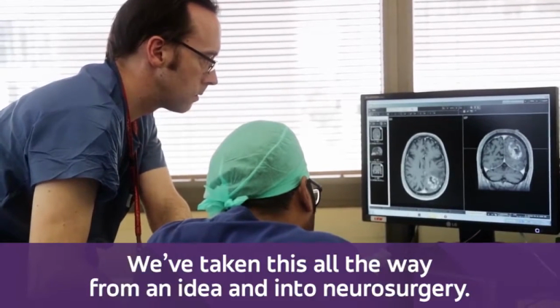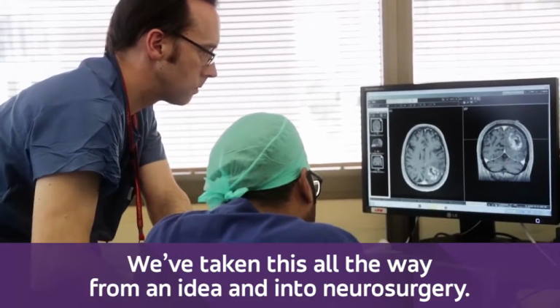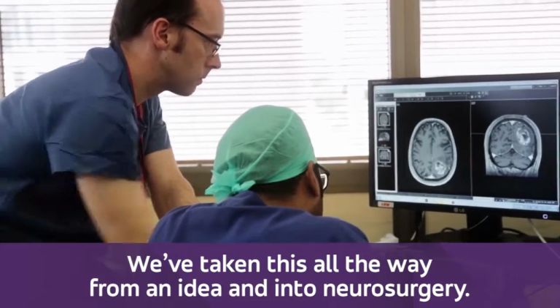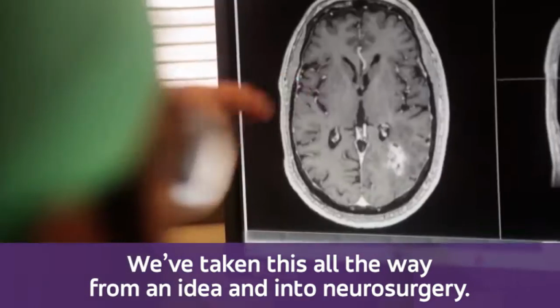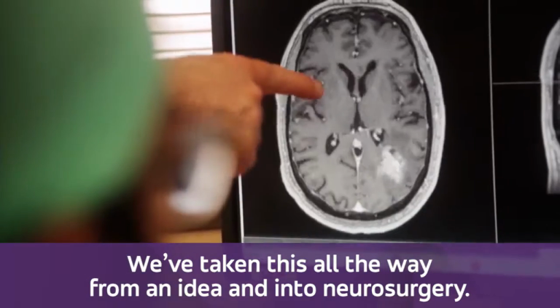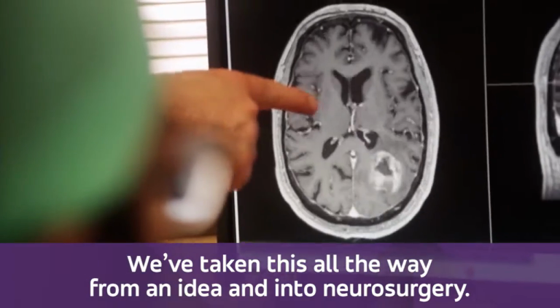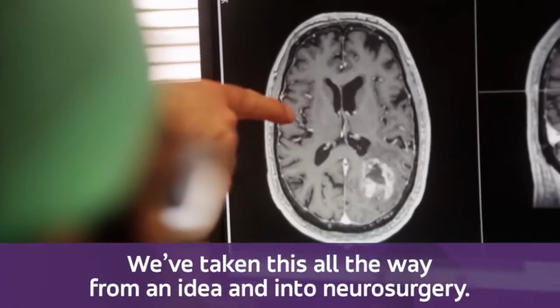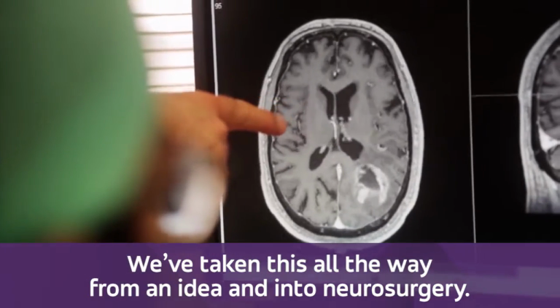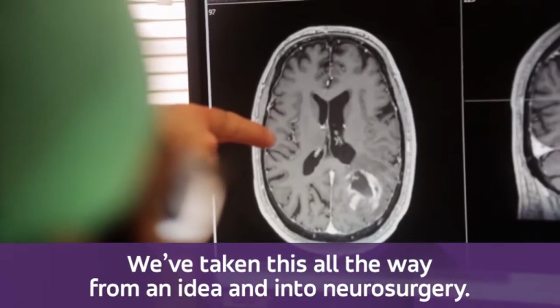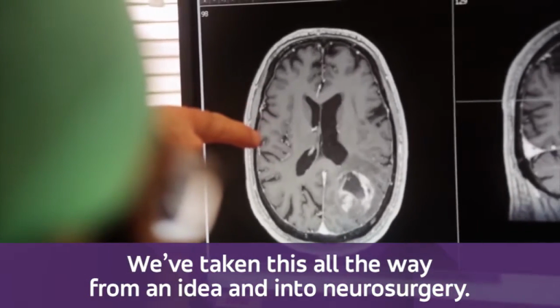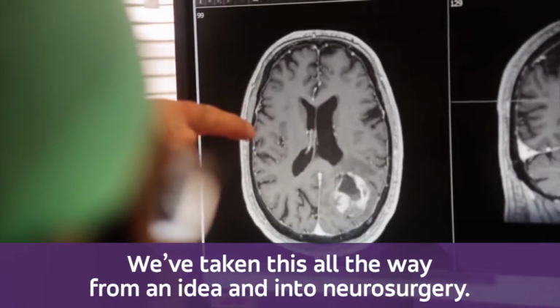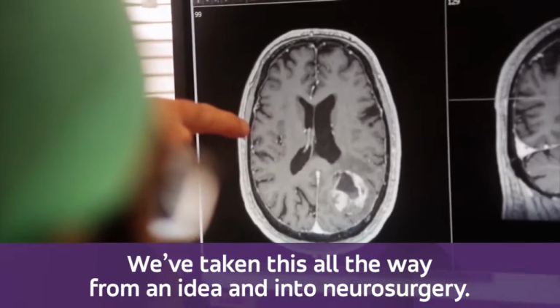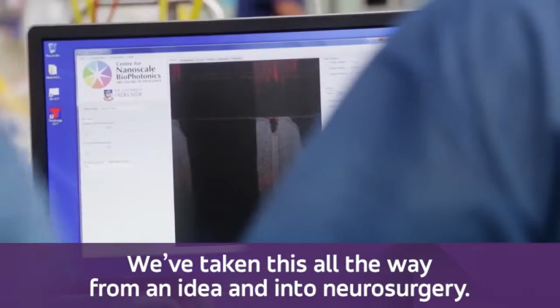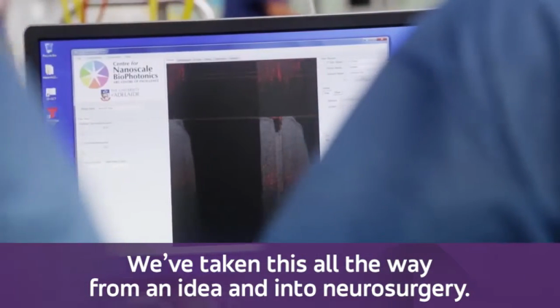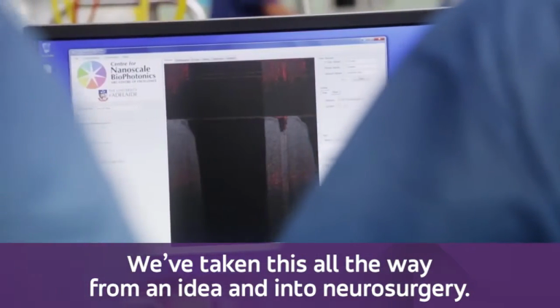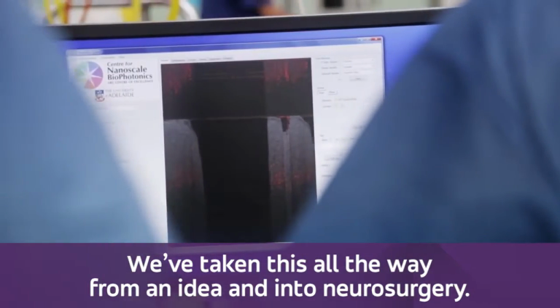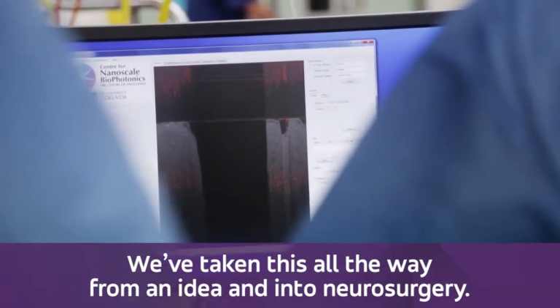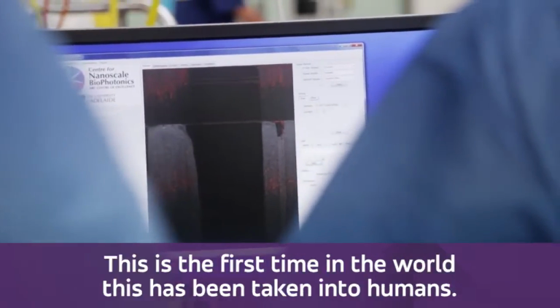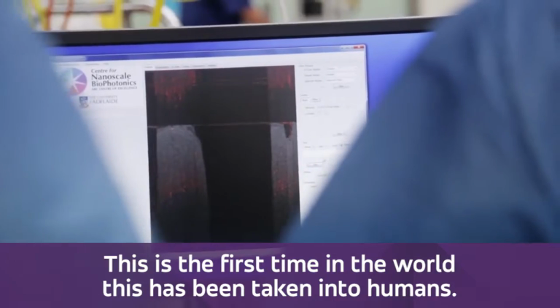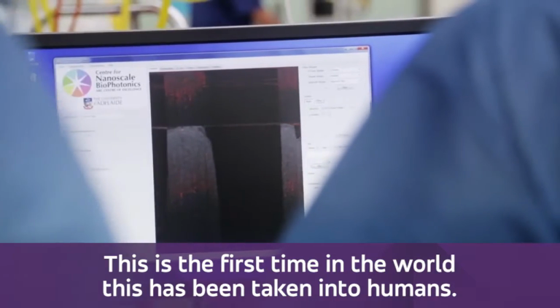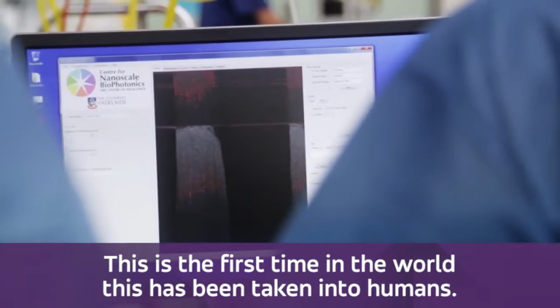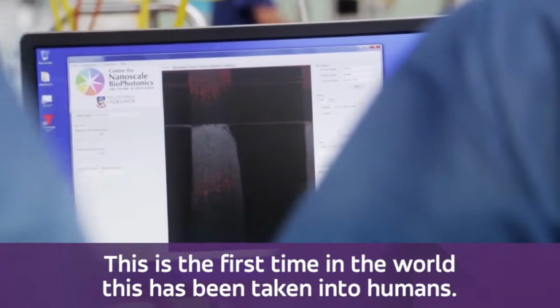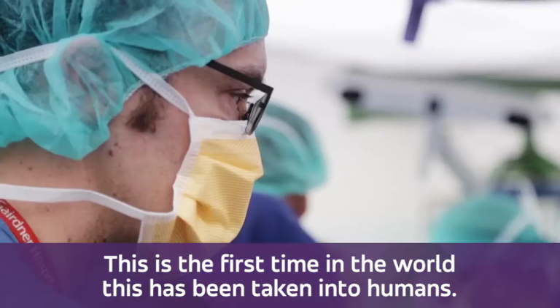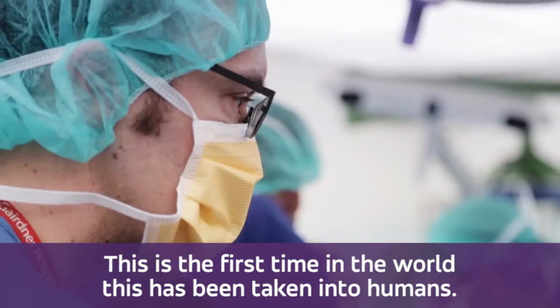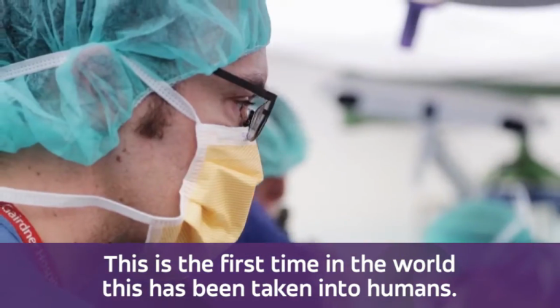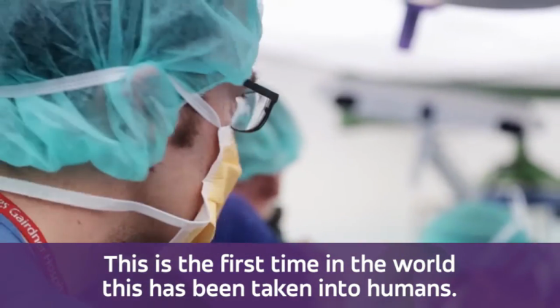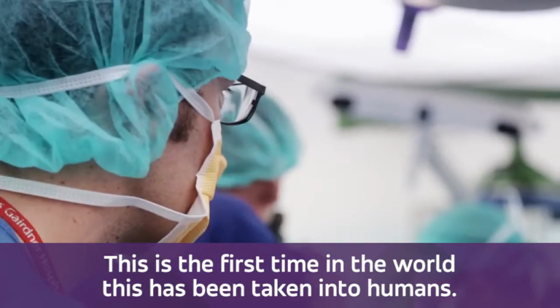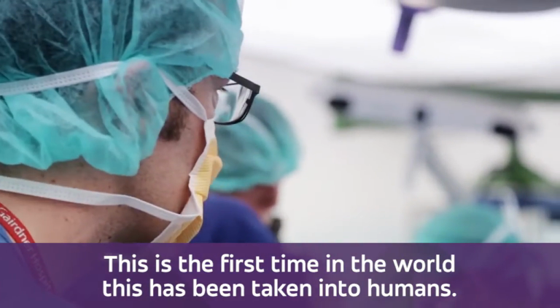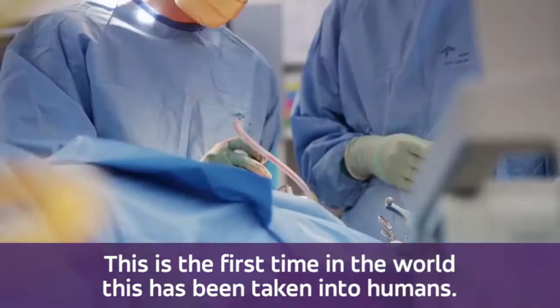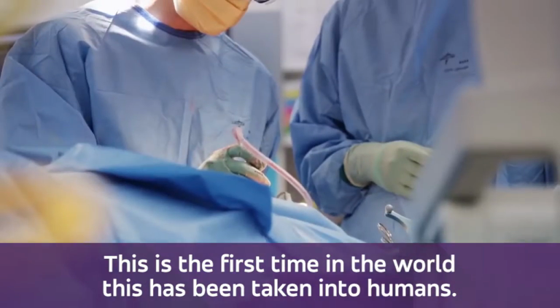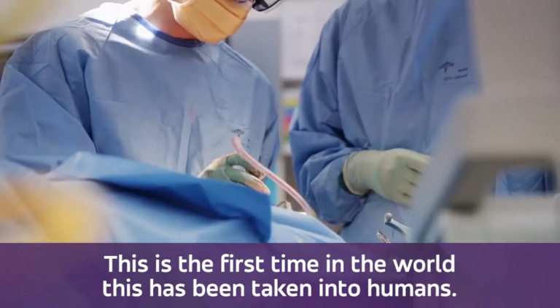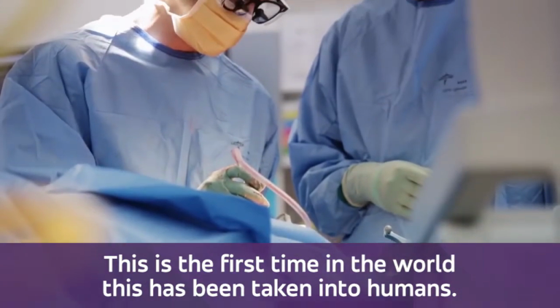We've taken this all the way from an idea and into neurosurgery. This is the first time in the world this has been taken into humans.